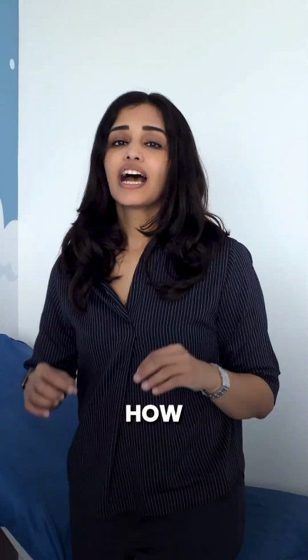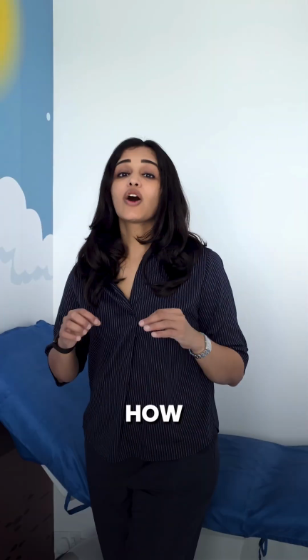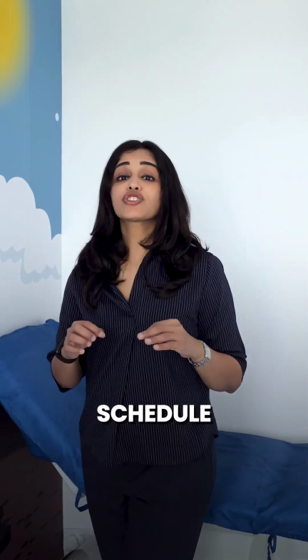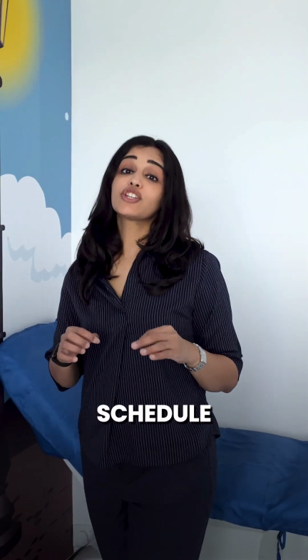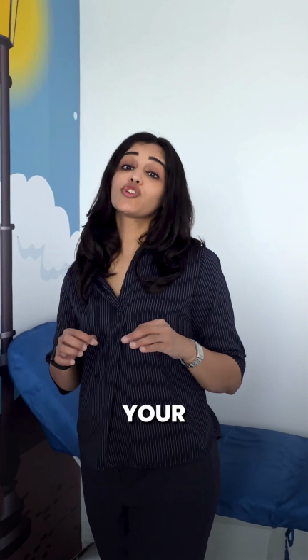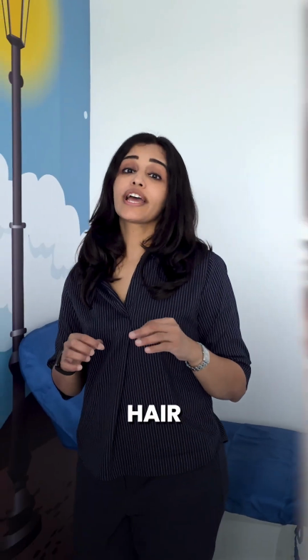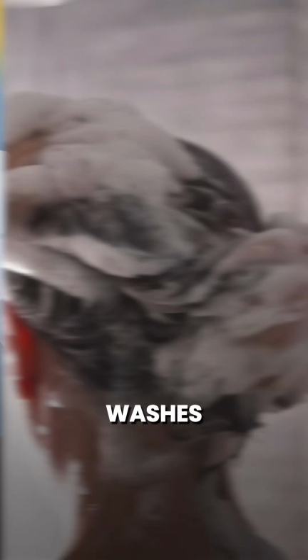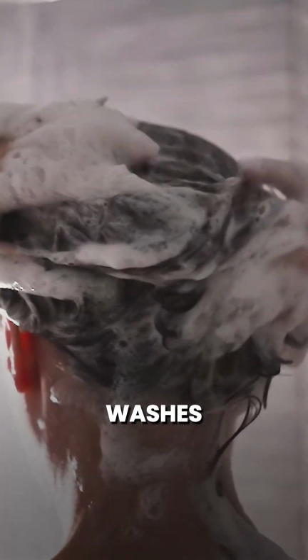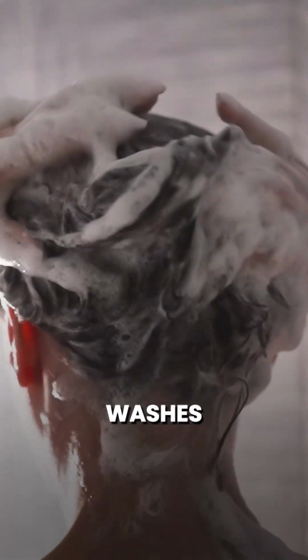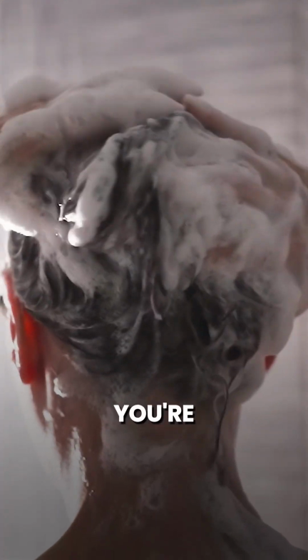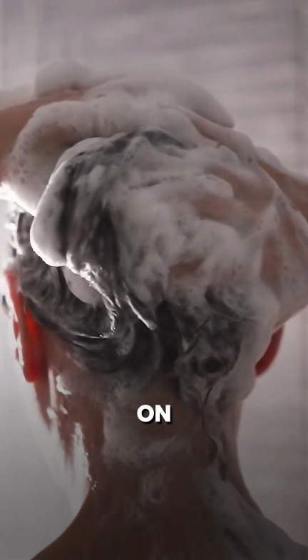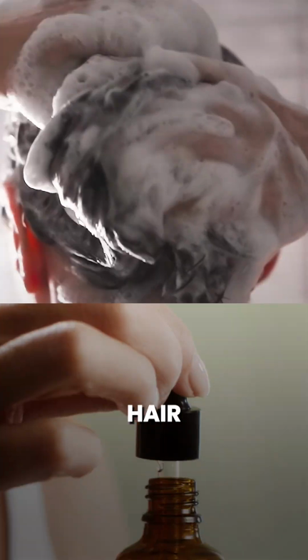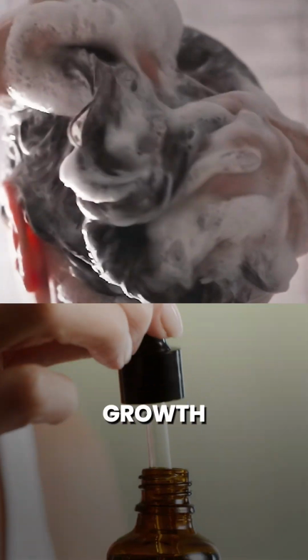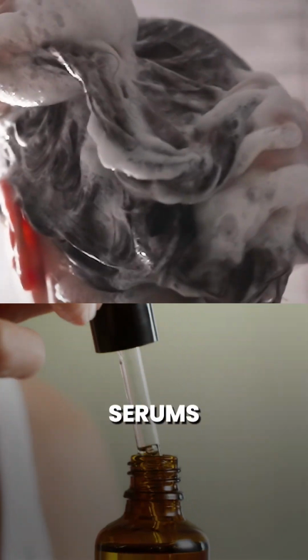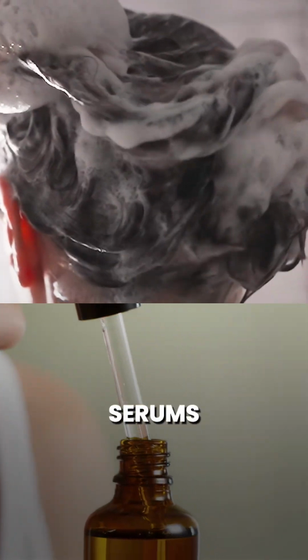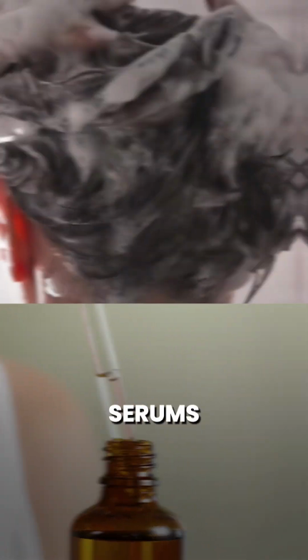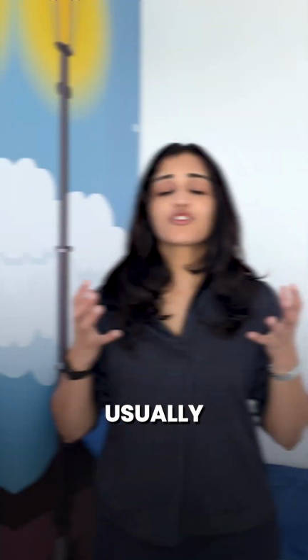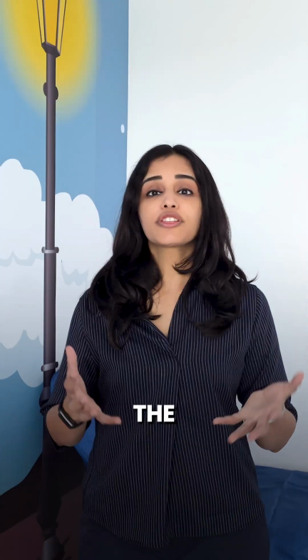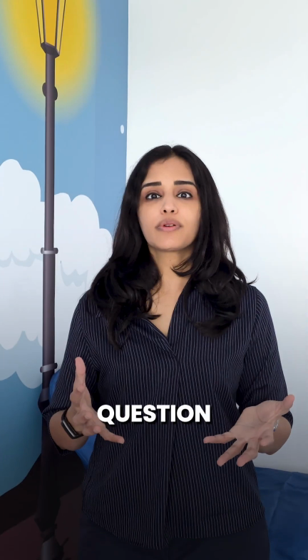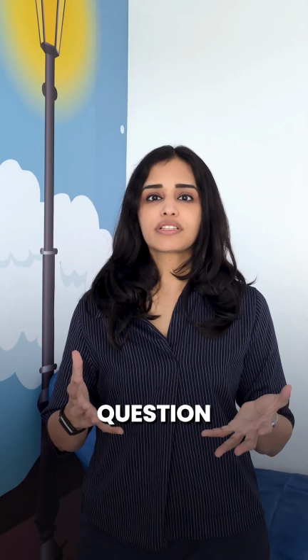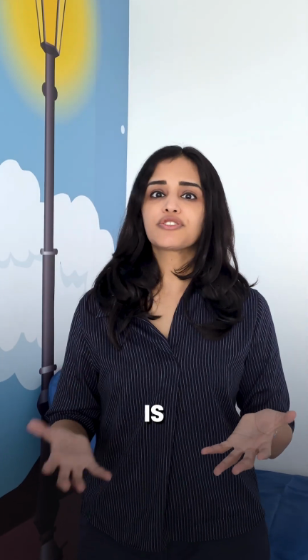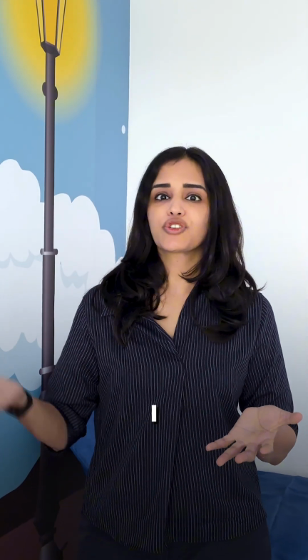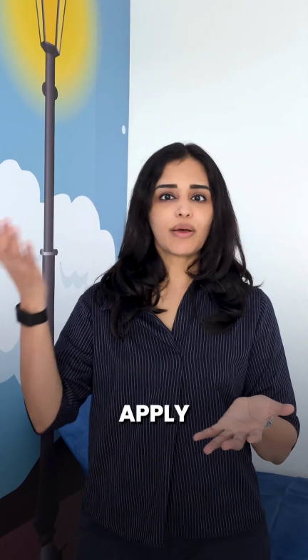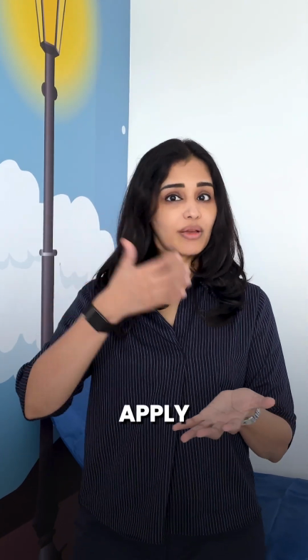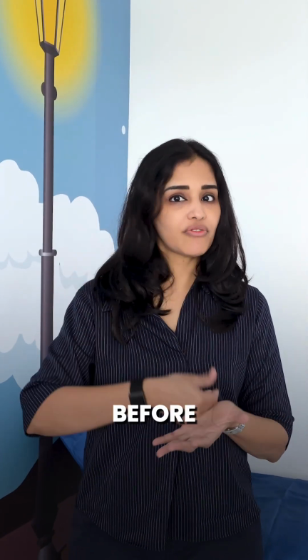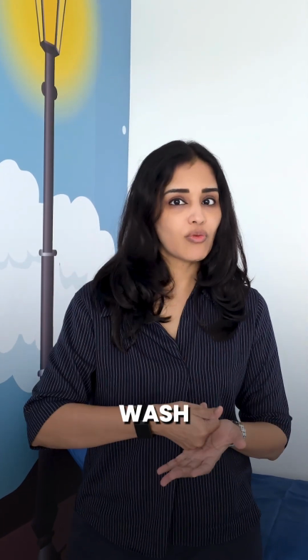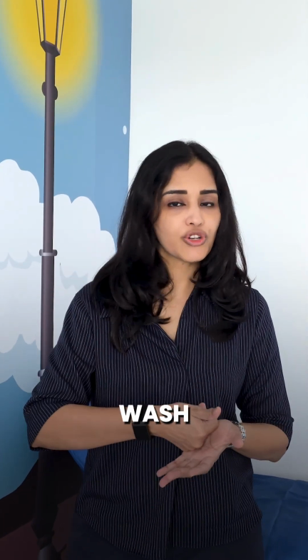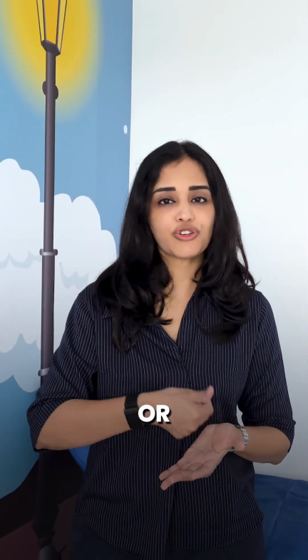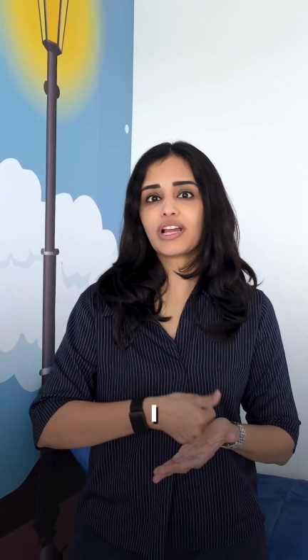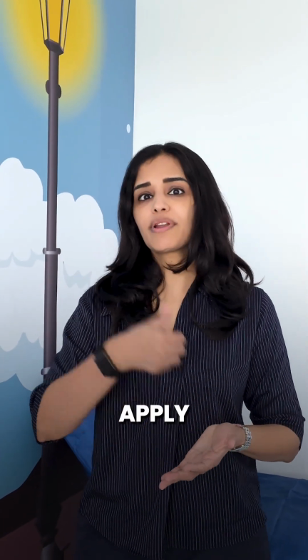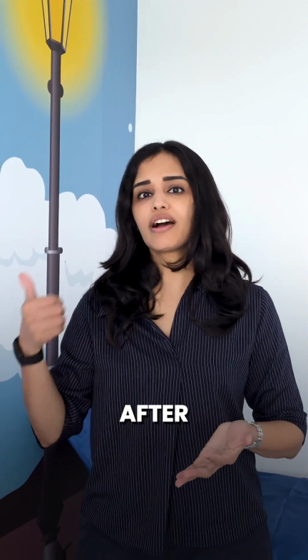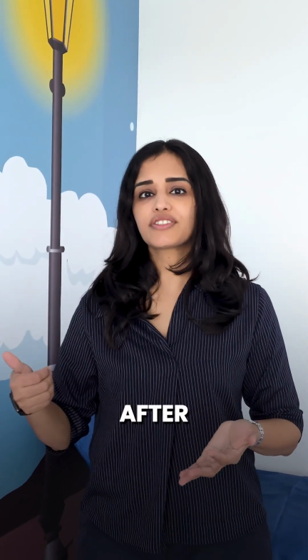How to schedule your hair washes when you're on hair growth serums? Usually the question is: should I apply before the wash or should I apply after?